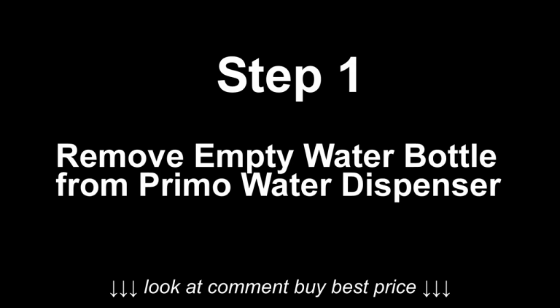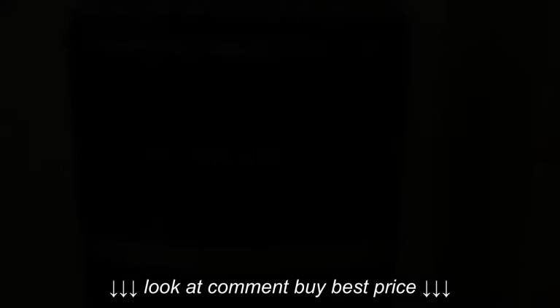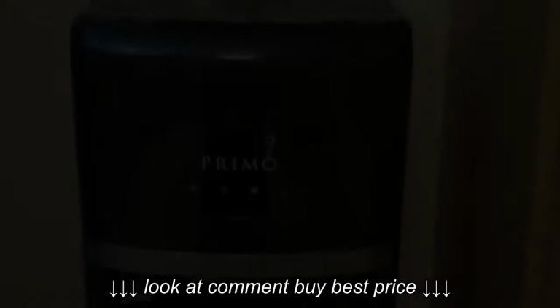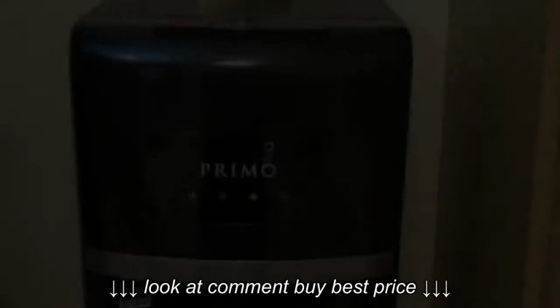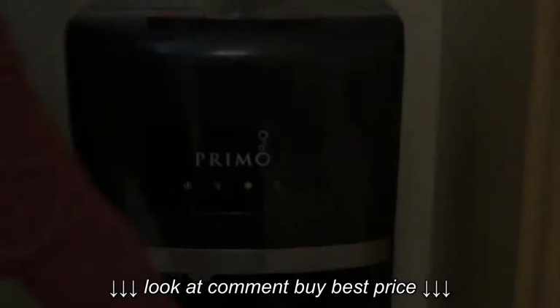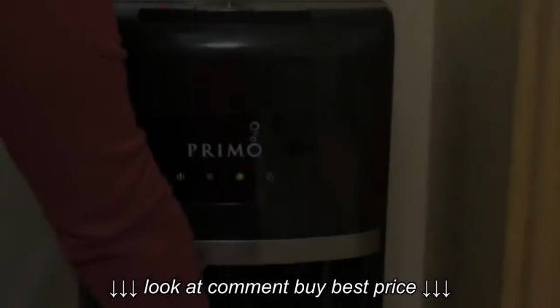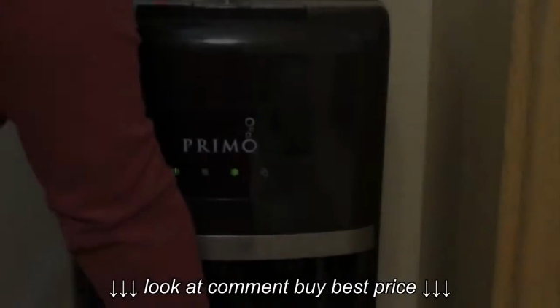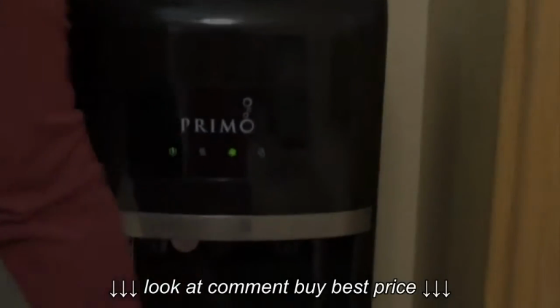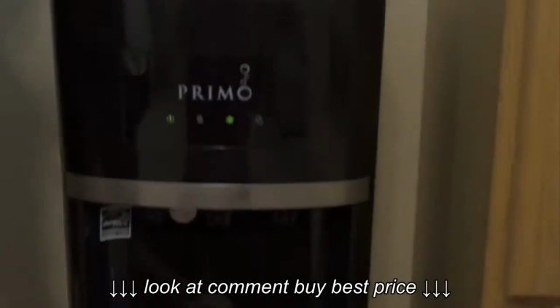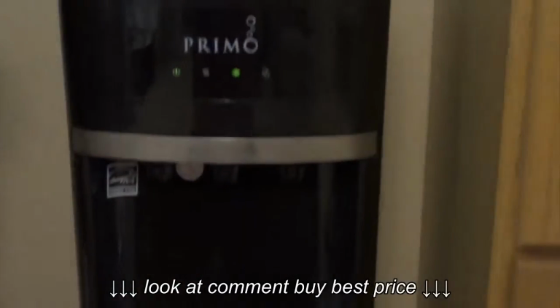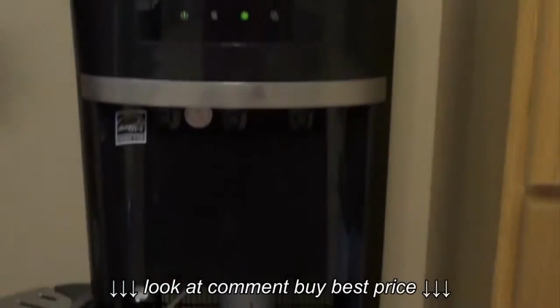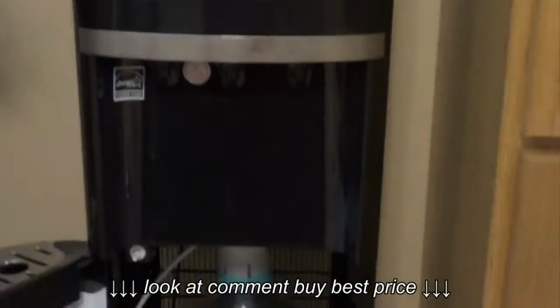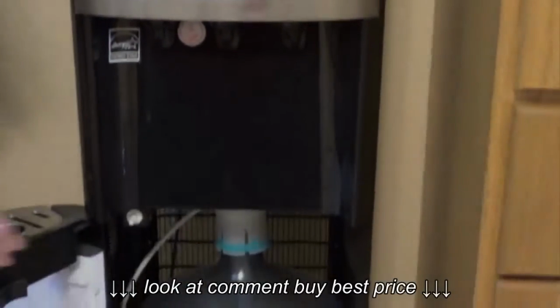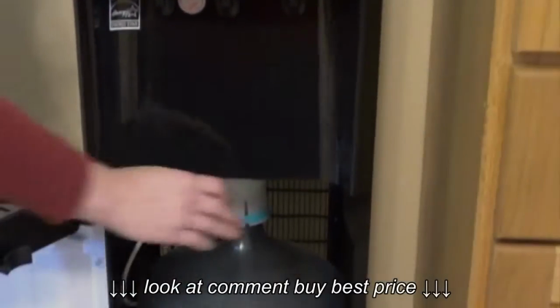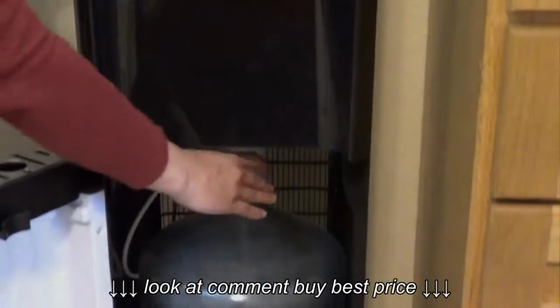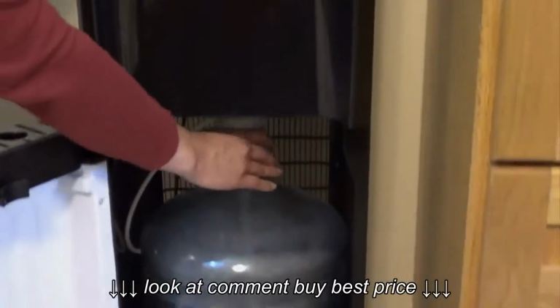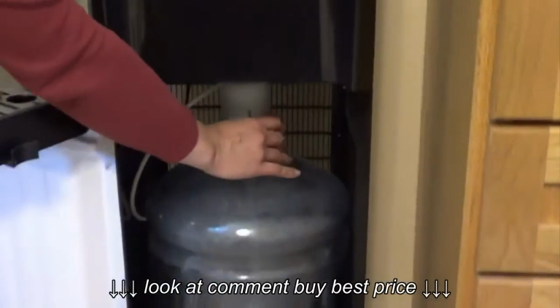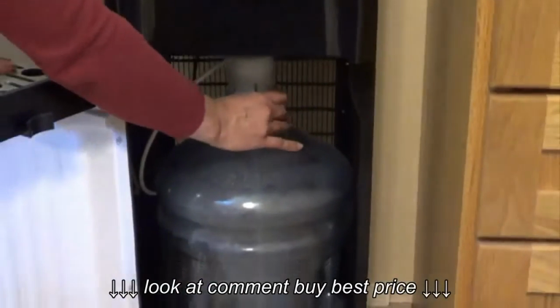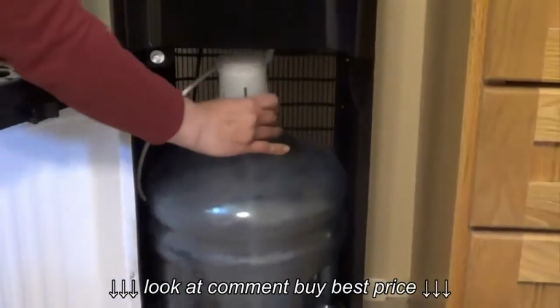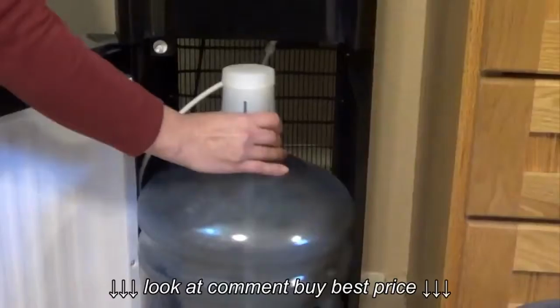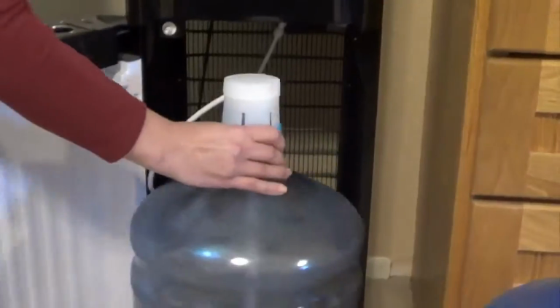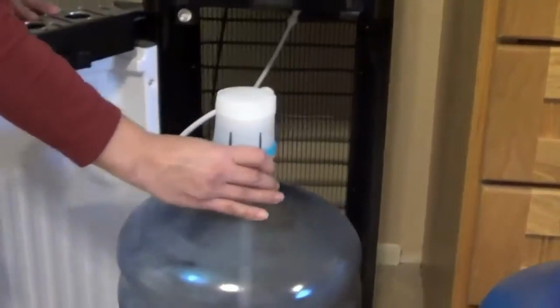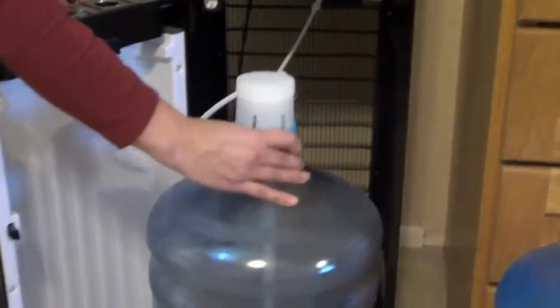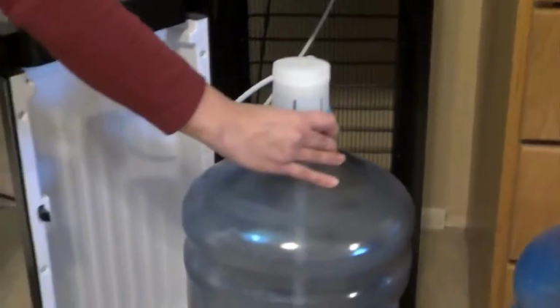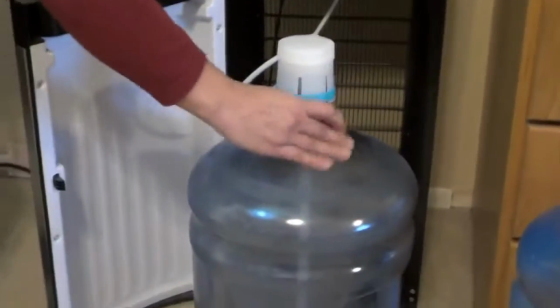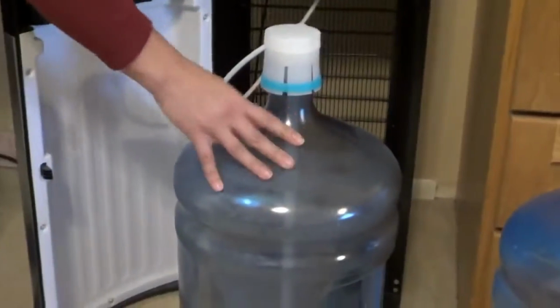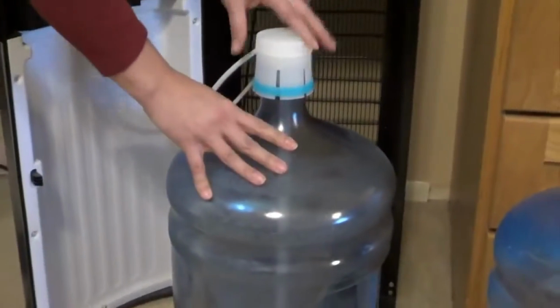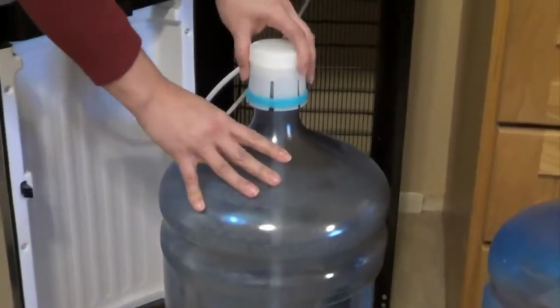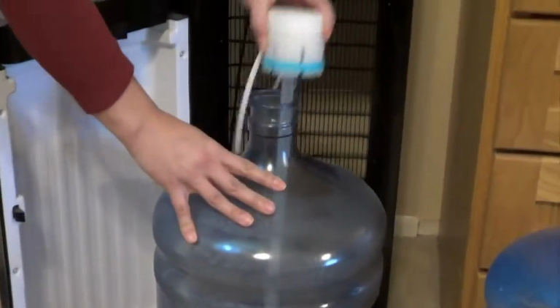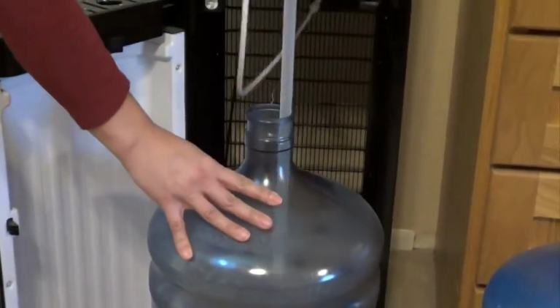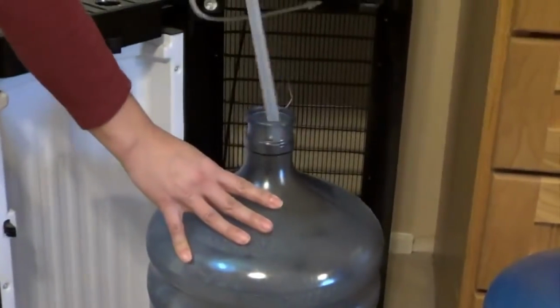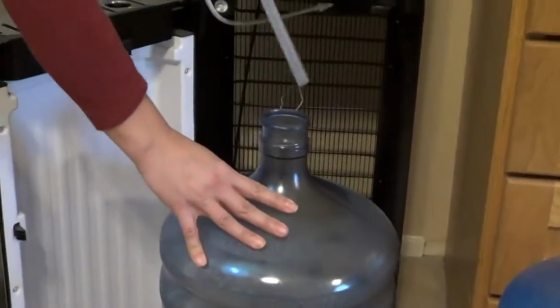Step one: remove the empty water bottle from the Primo water dispenser.